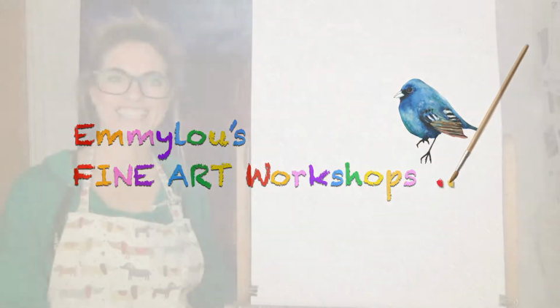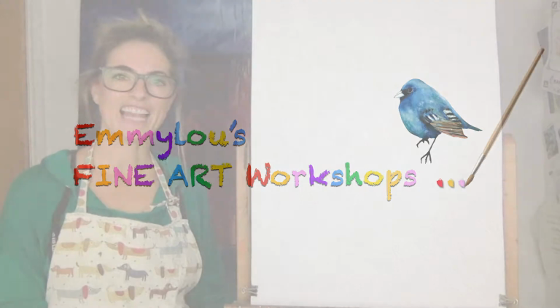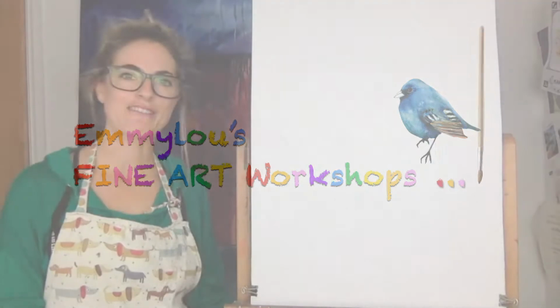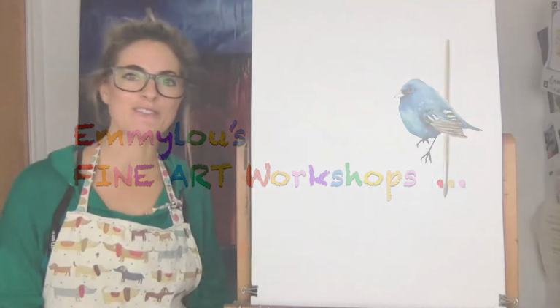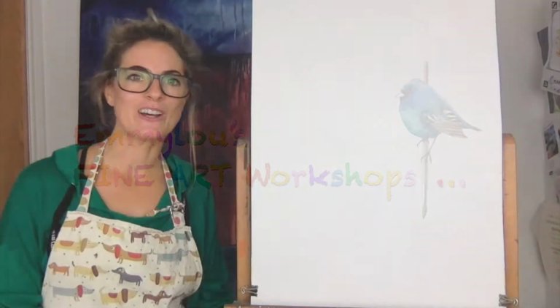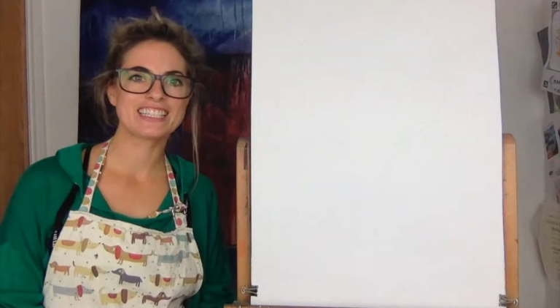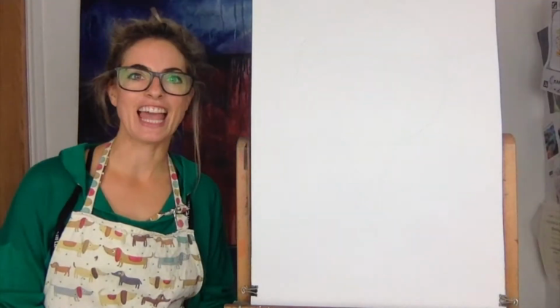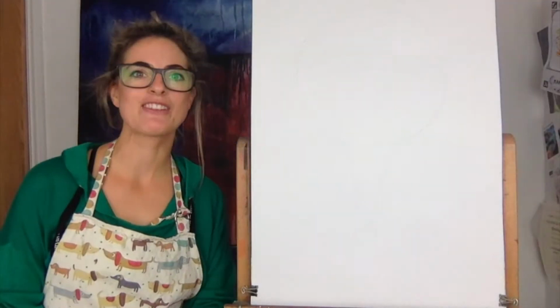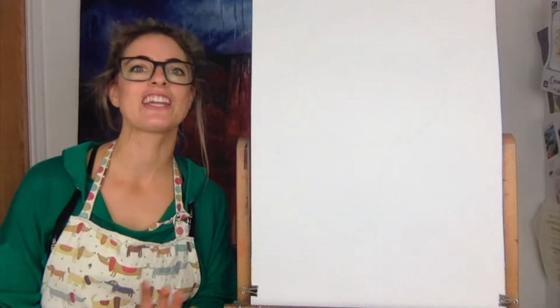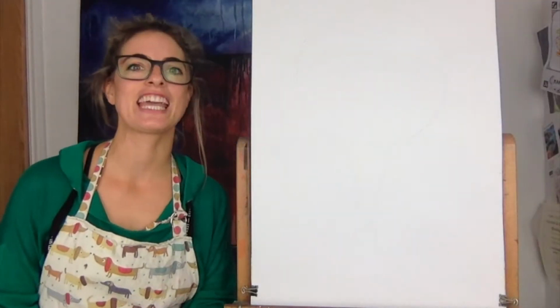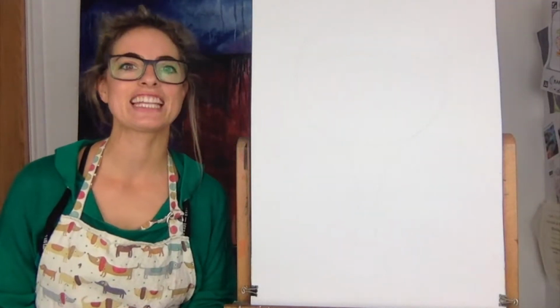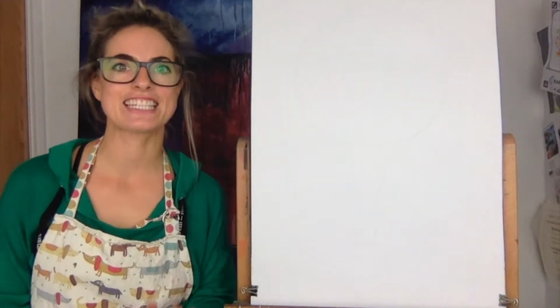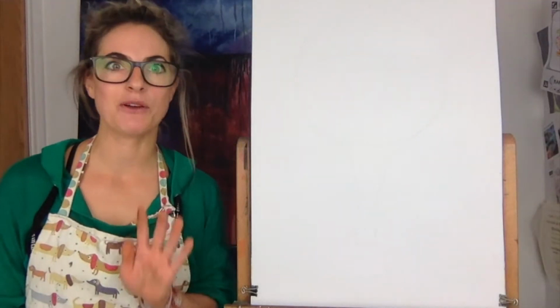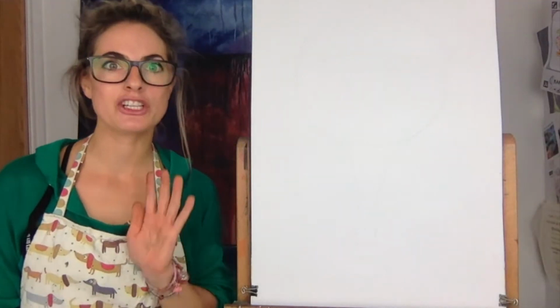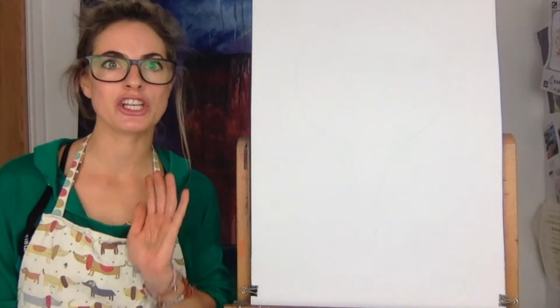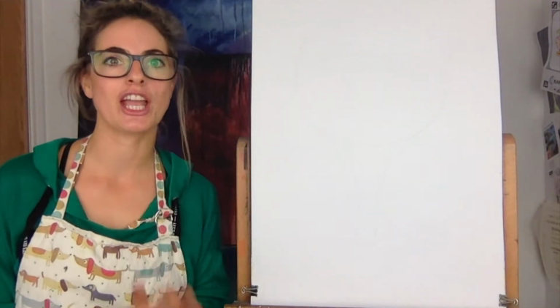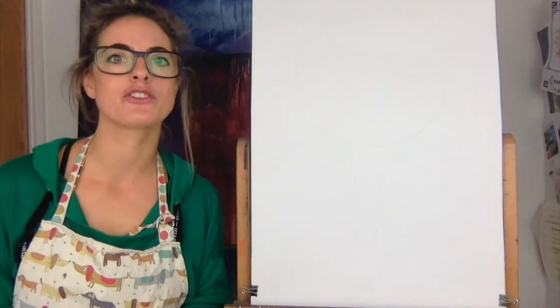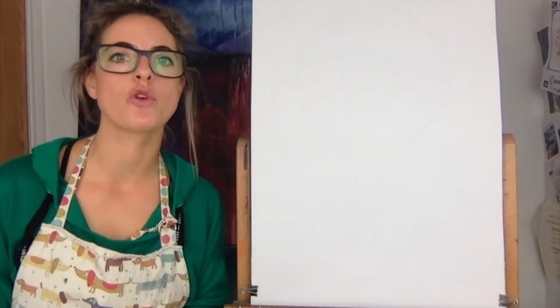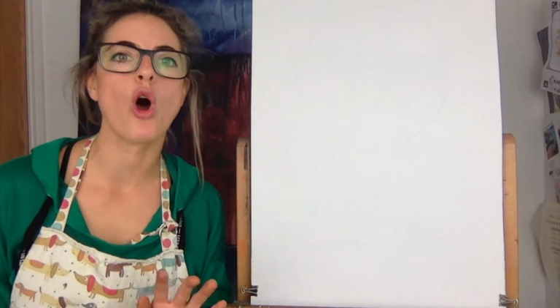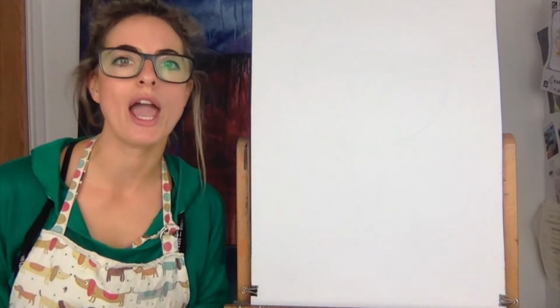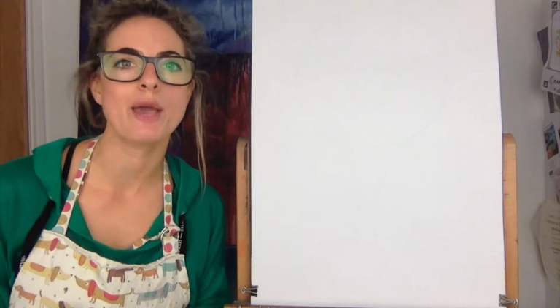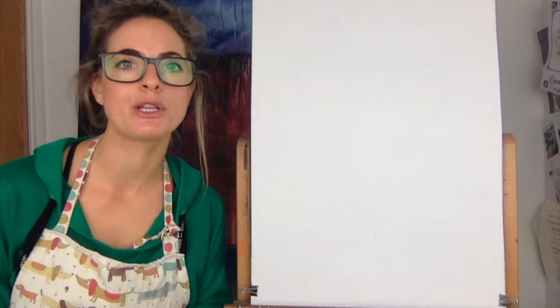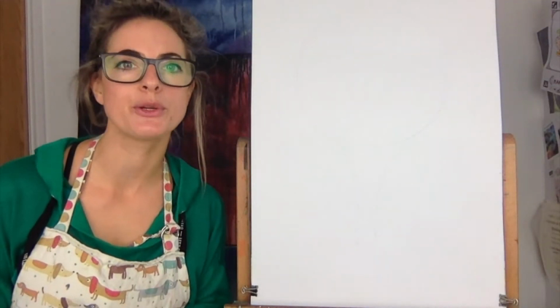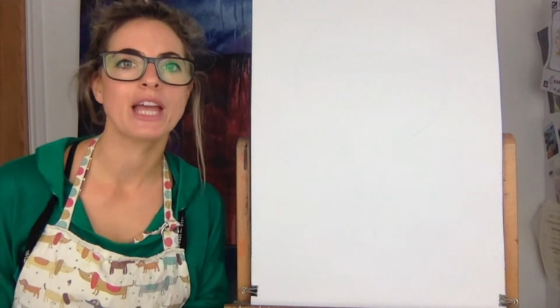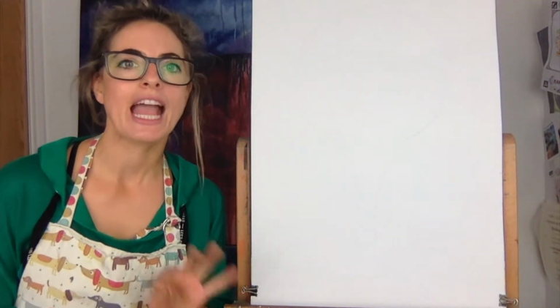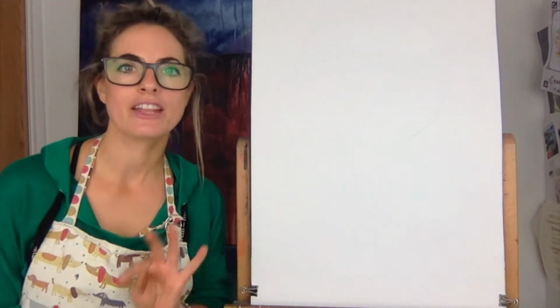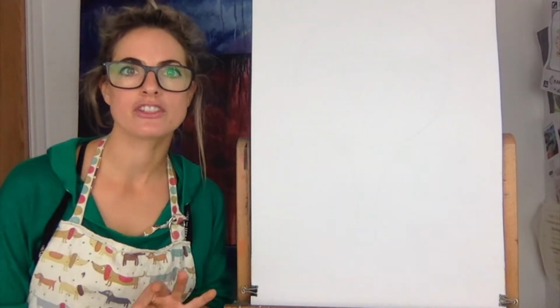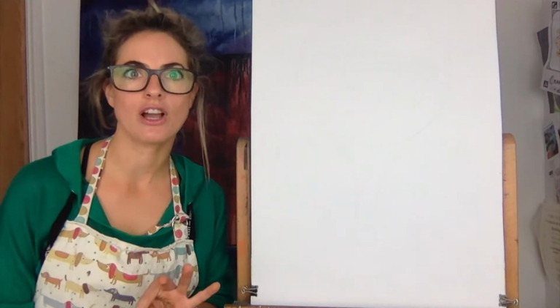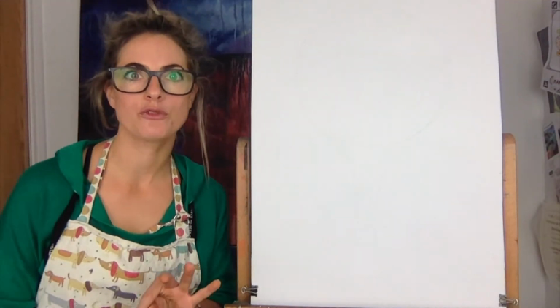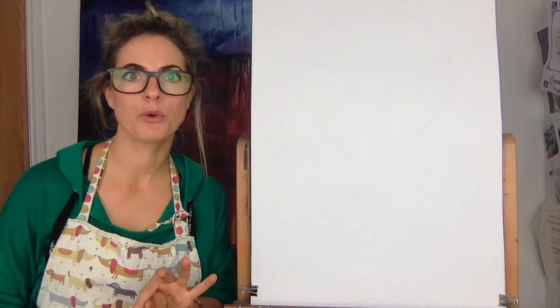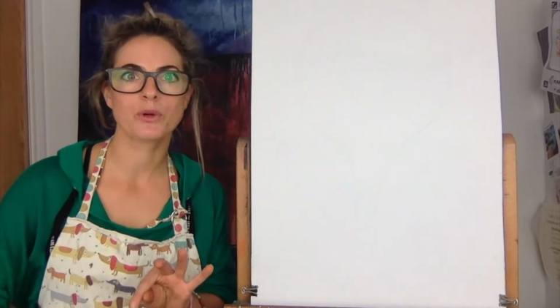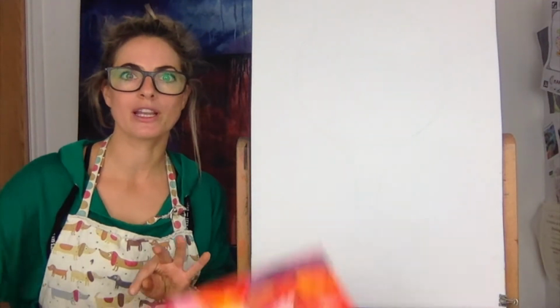Hello everyone, Emilia here. Today I want to show you how to draw a hot air balloon in the style of Paul Klee.